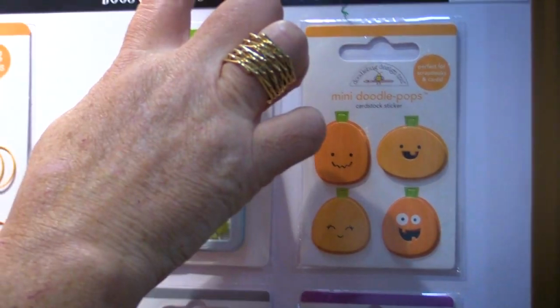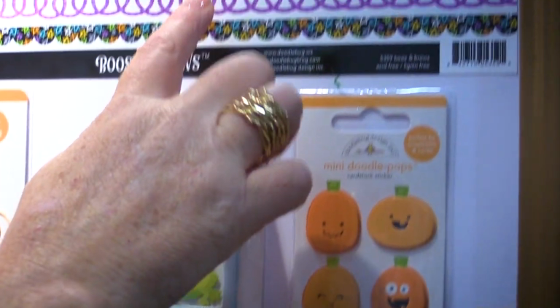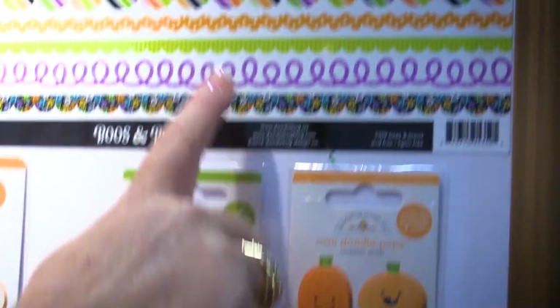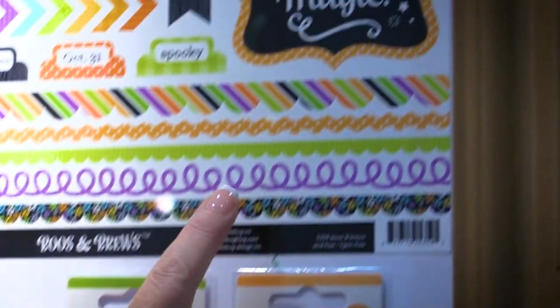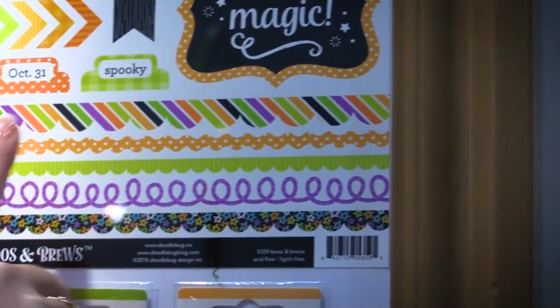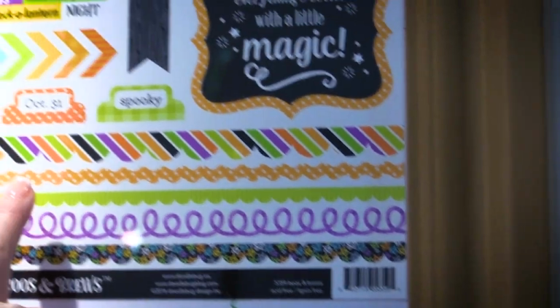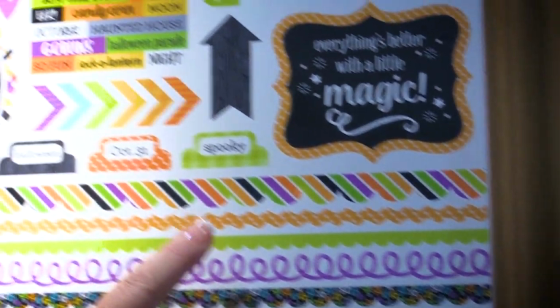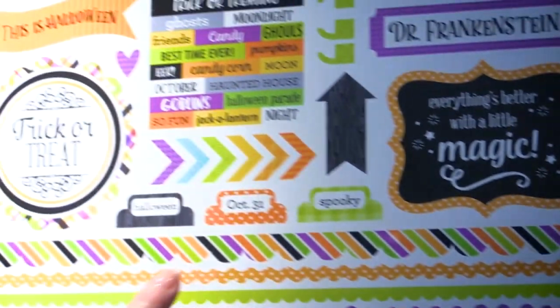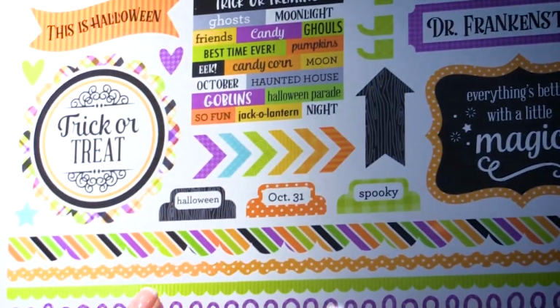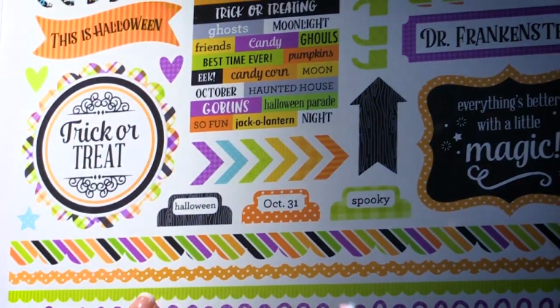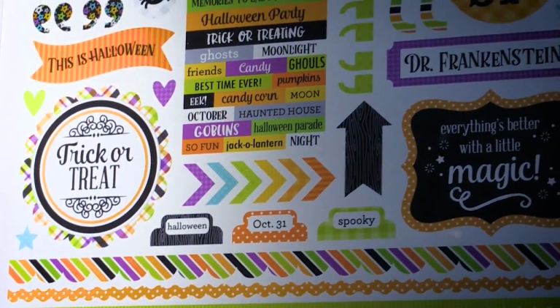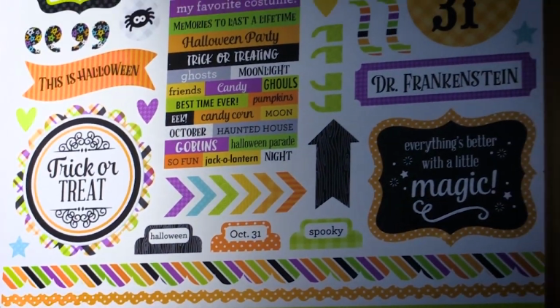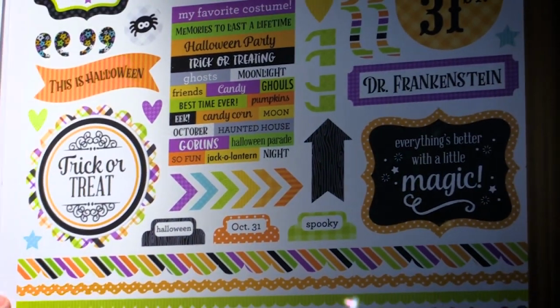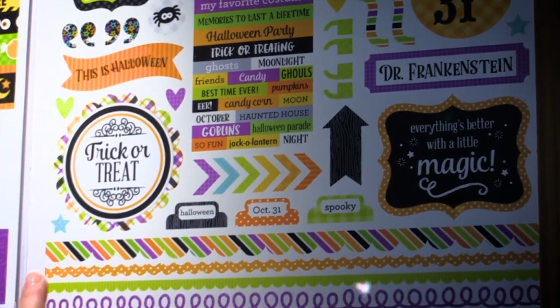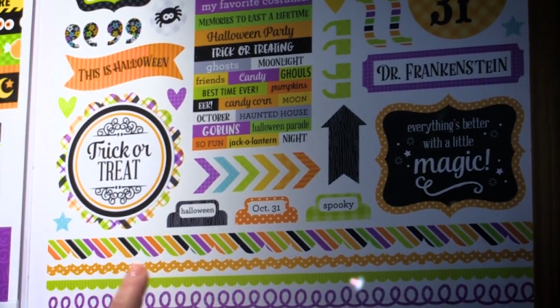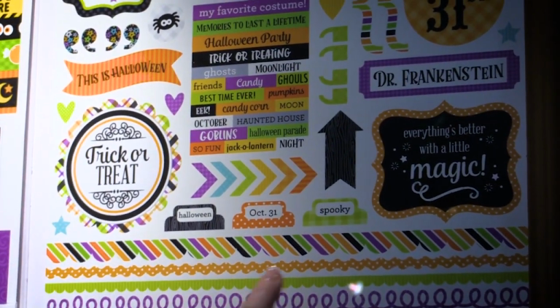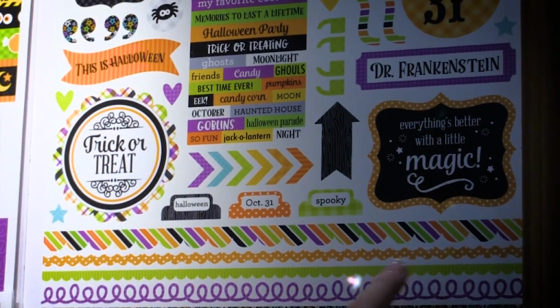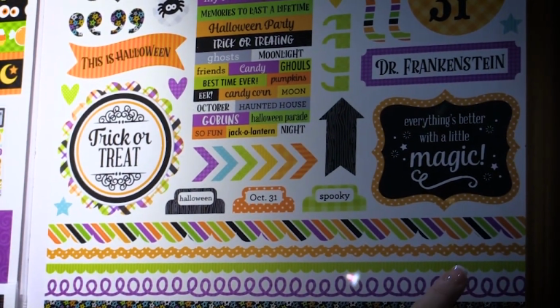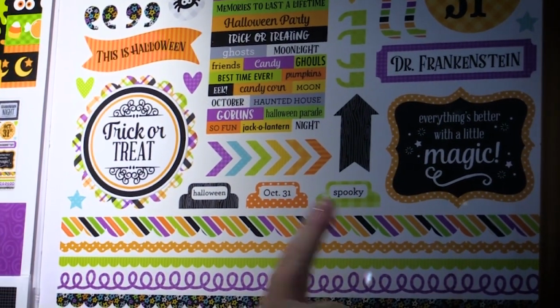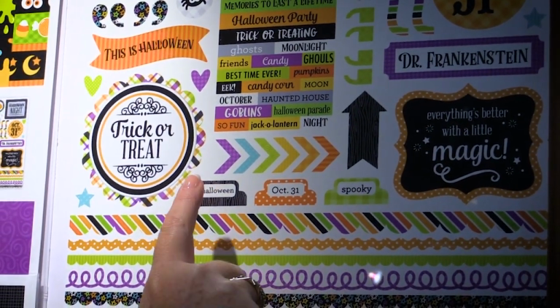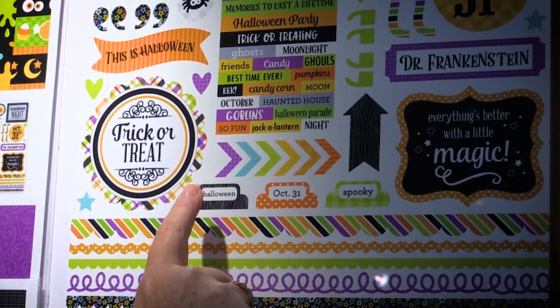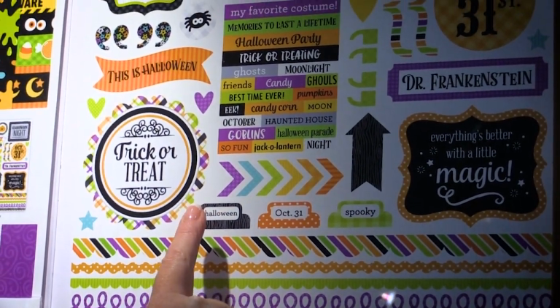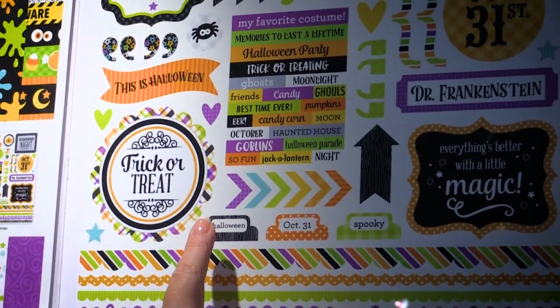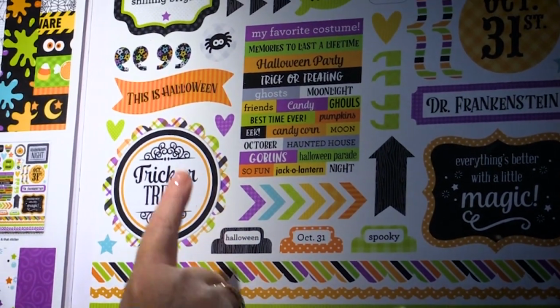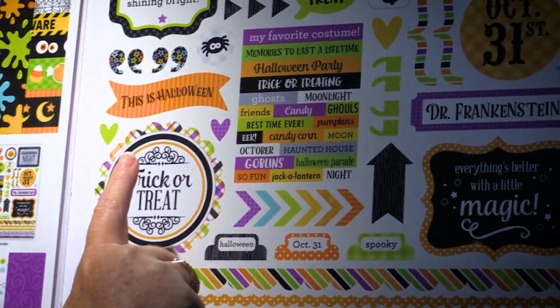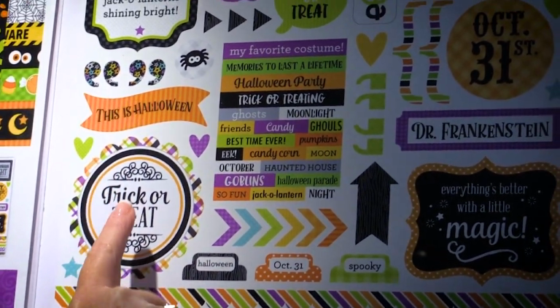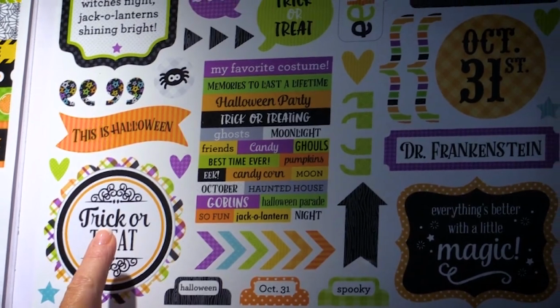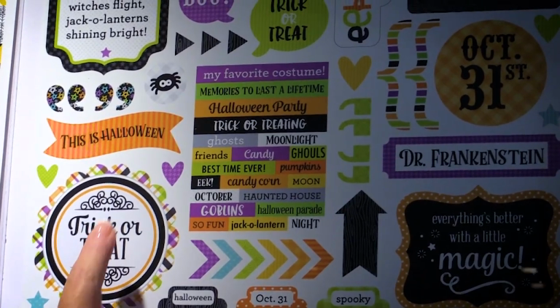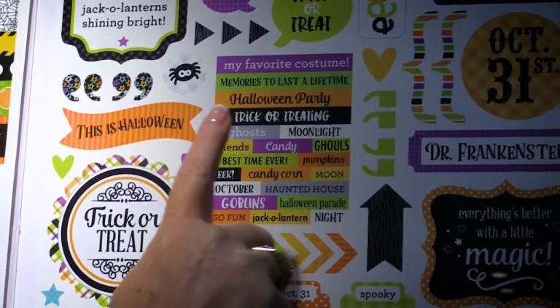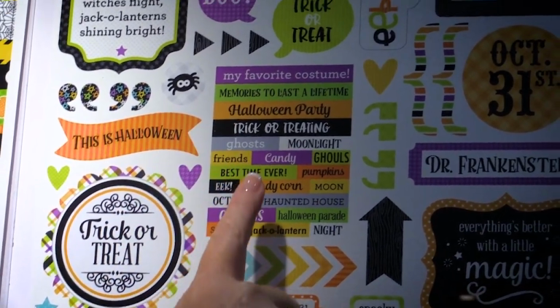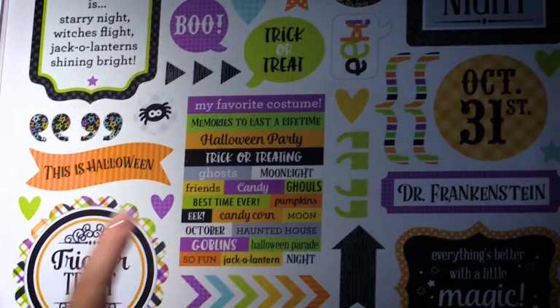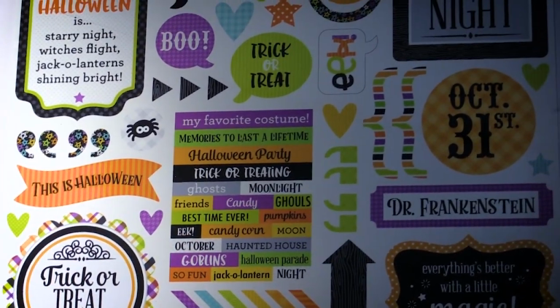And then finally, the This and That cardstock stickers. You get everything from borders to tabs, titles, and words.